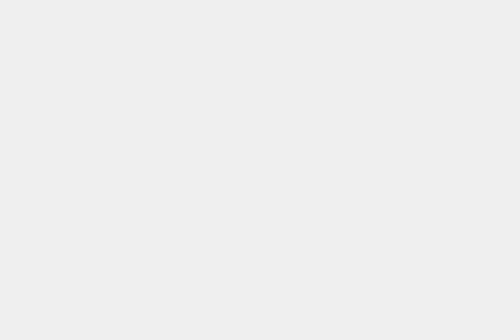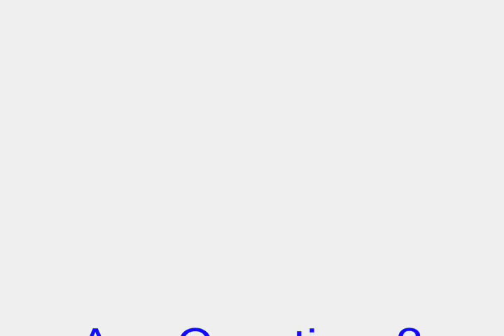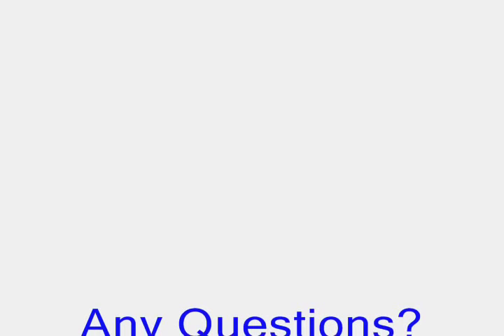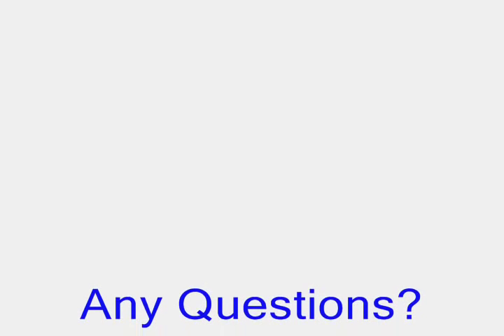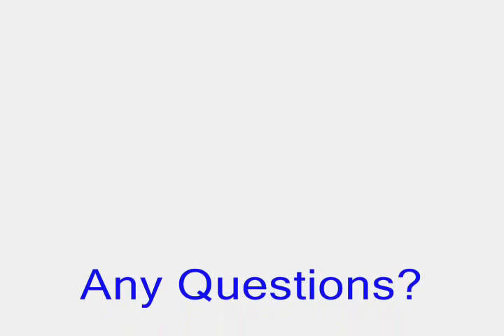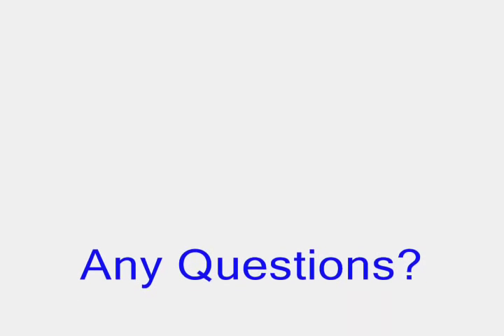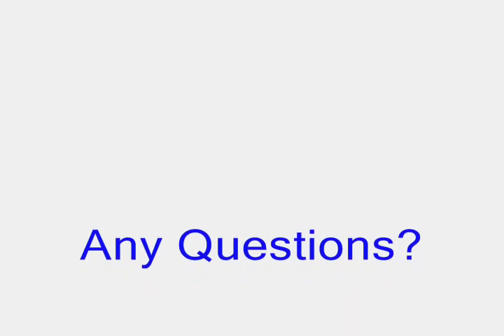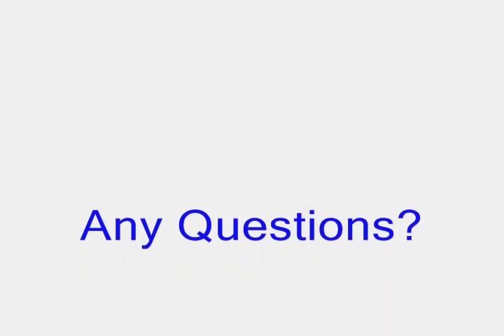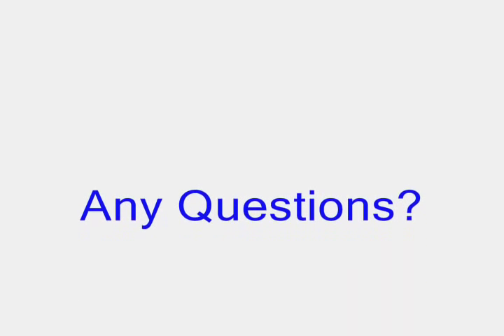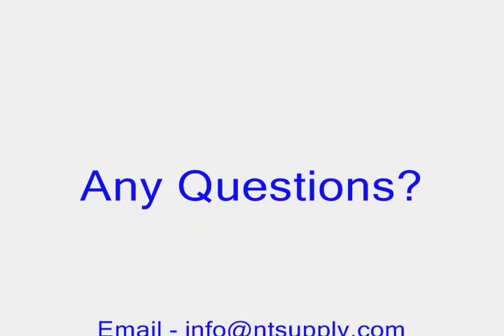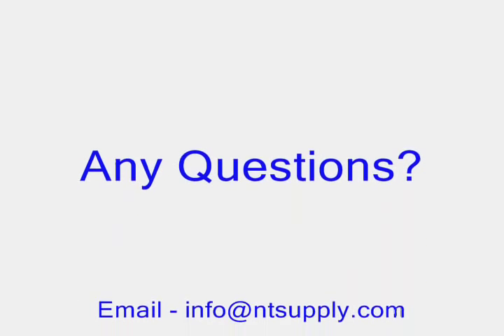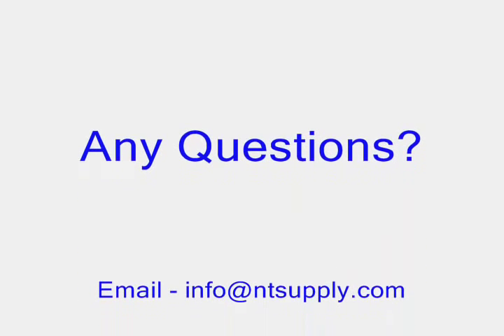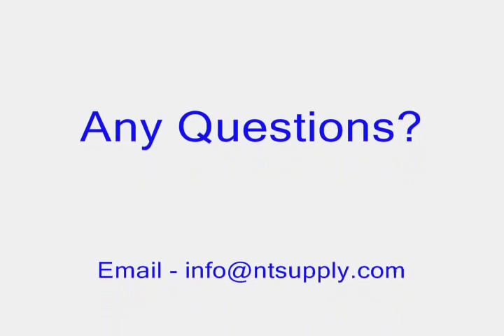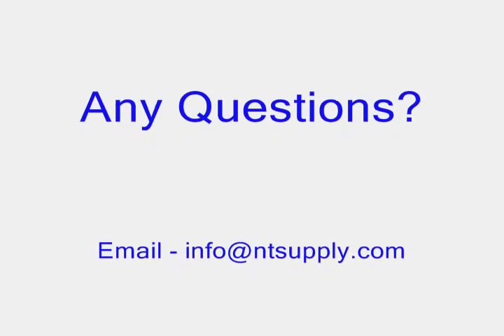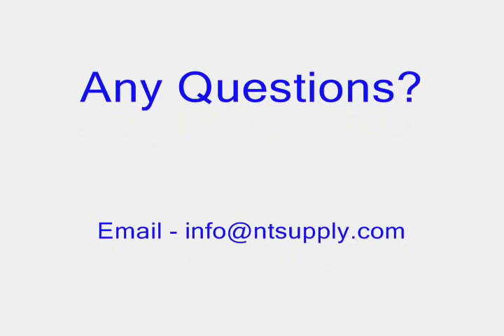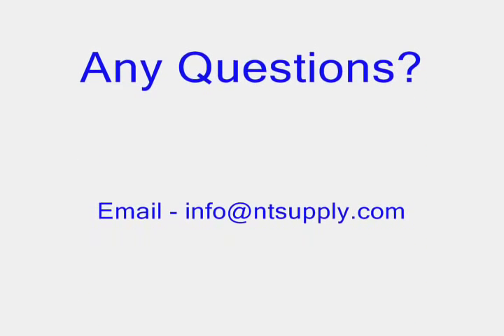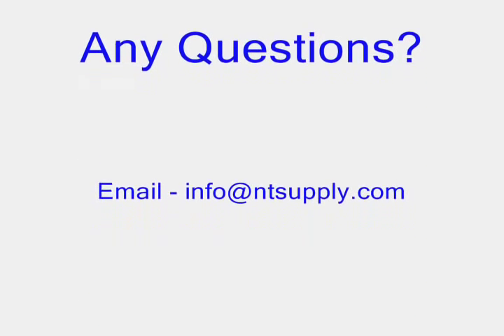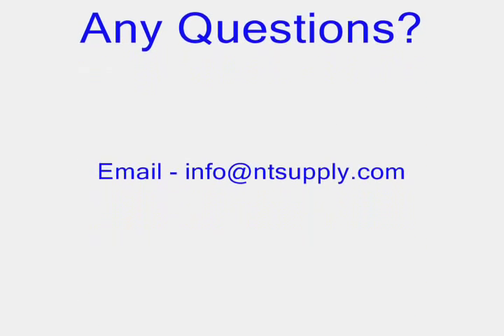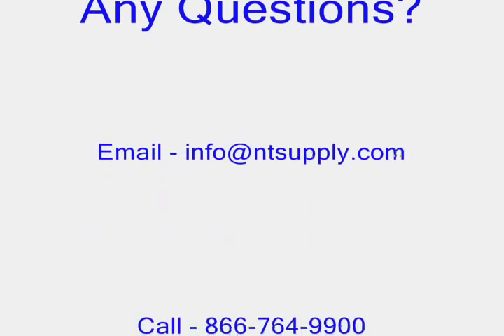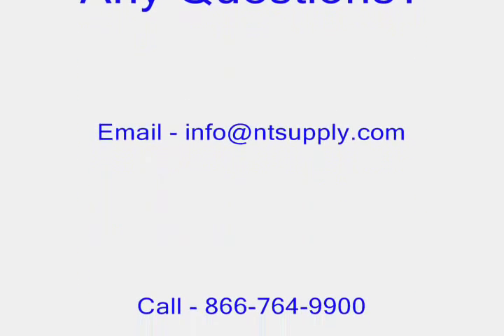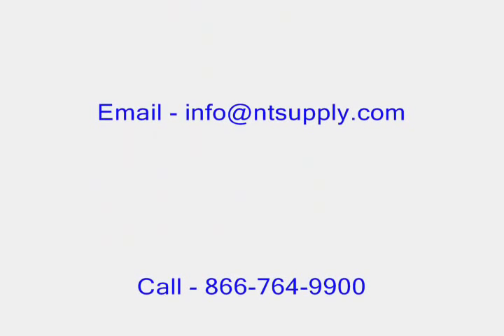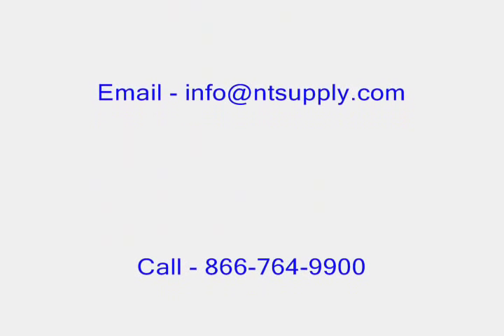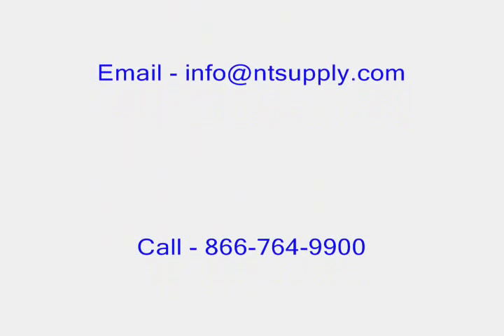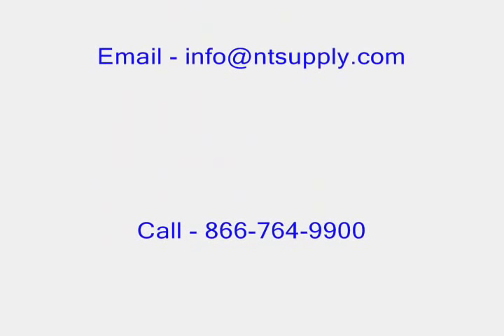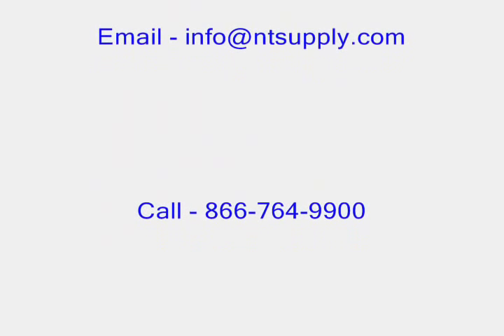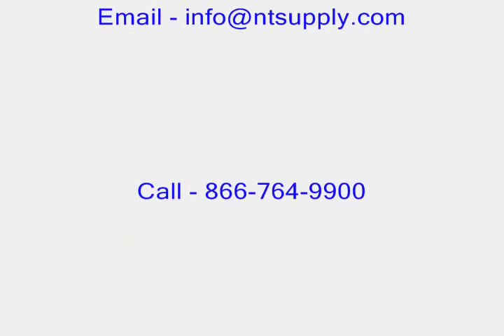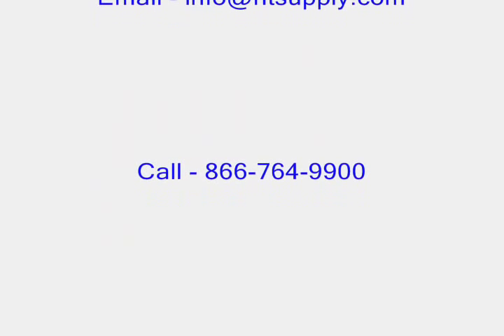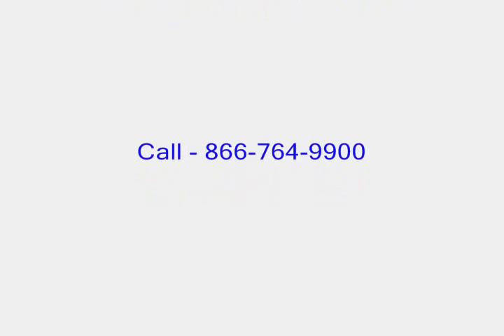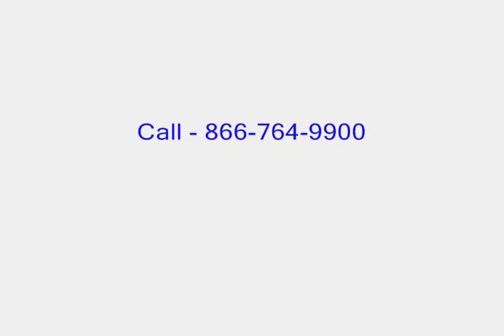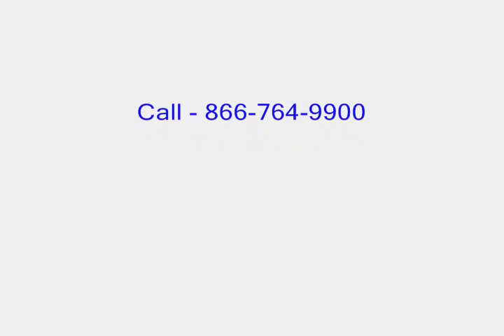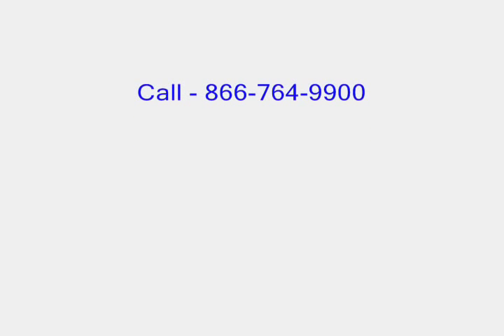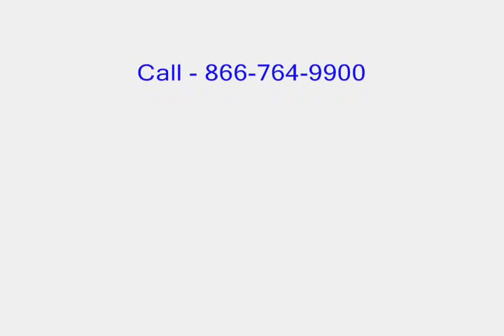If you have any questions, please contact us via email or call us. We appreciate you watching the video.